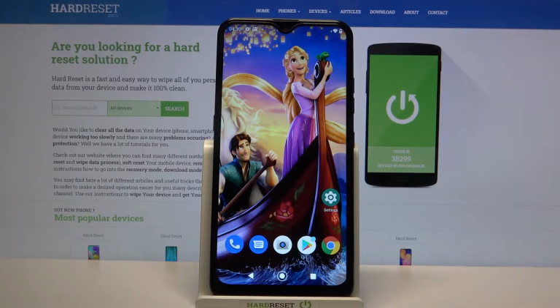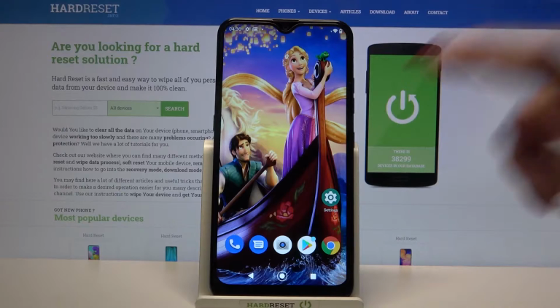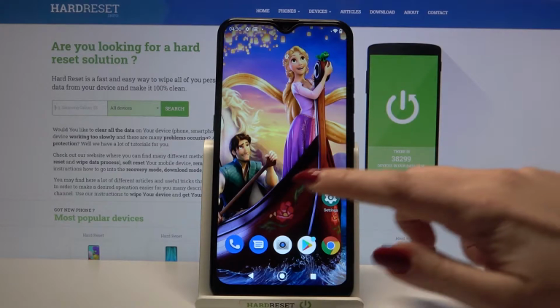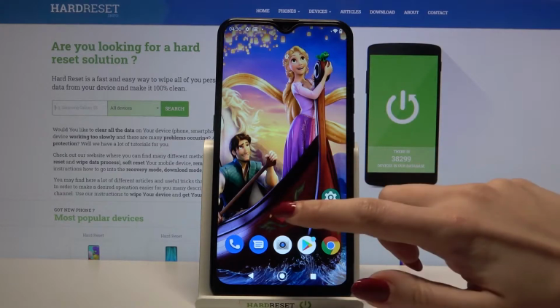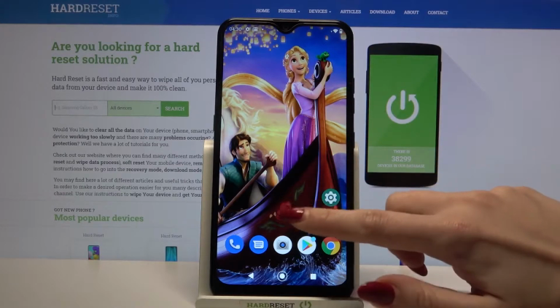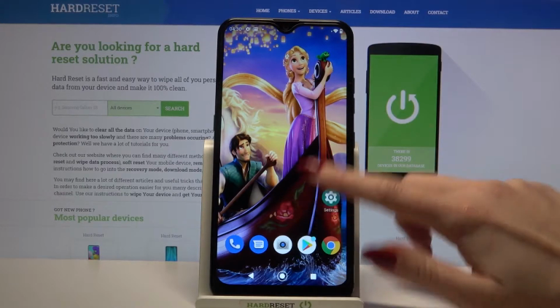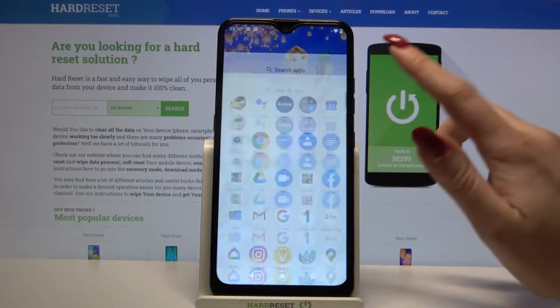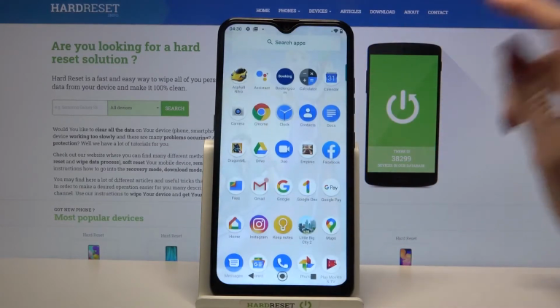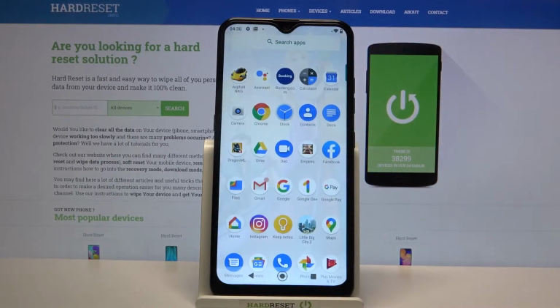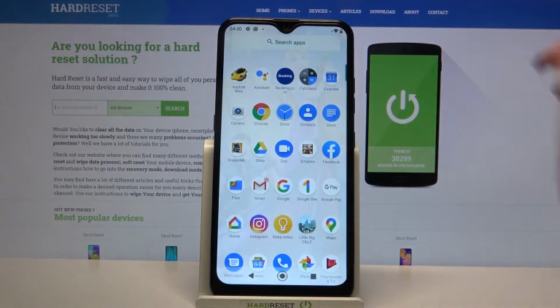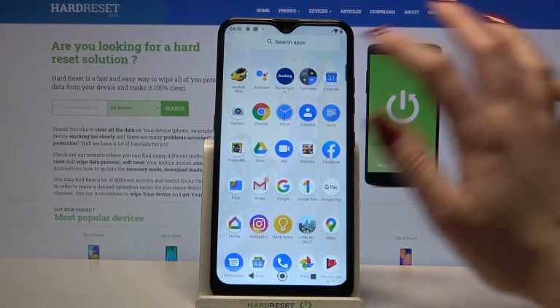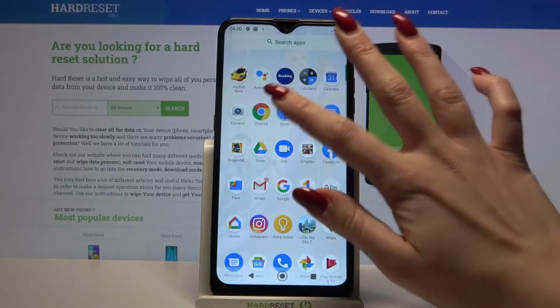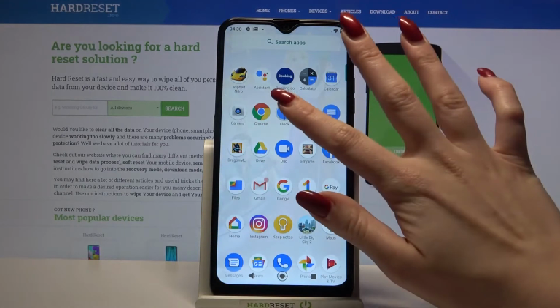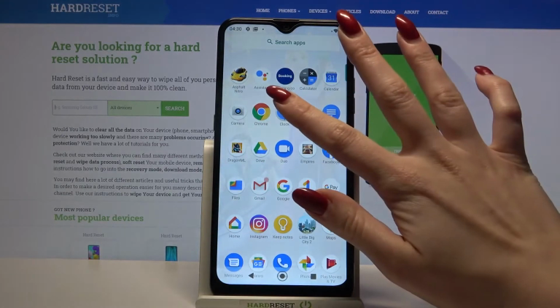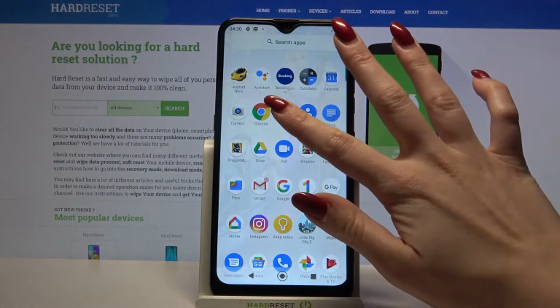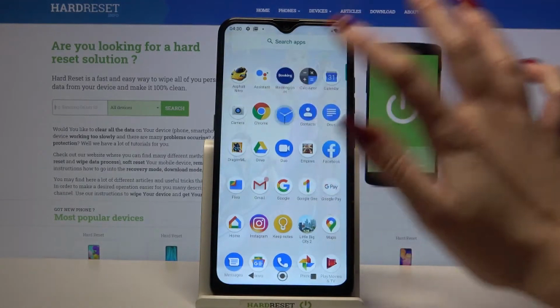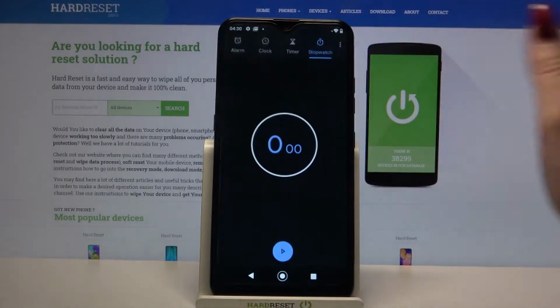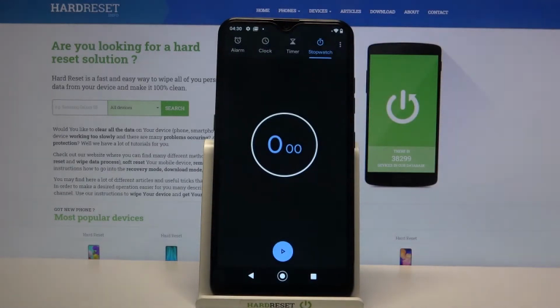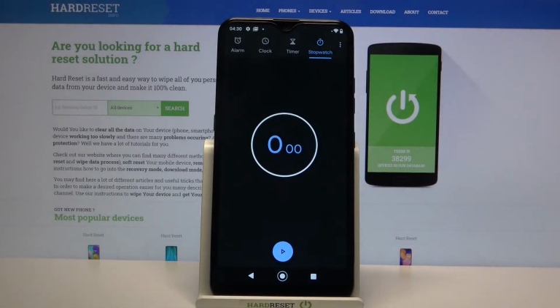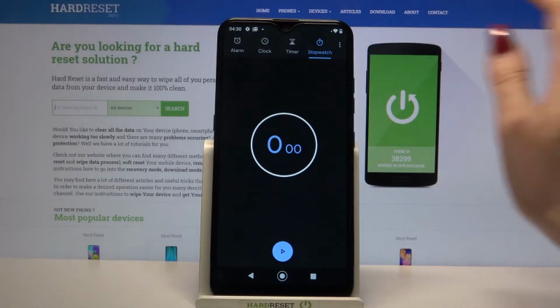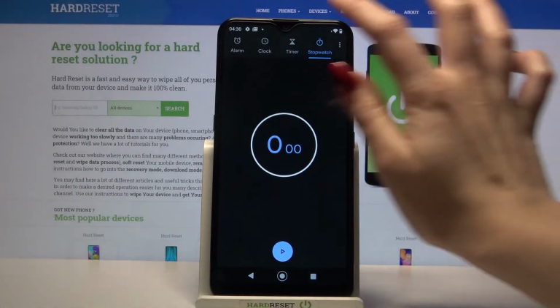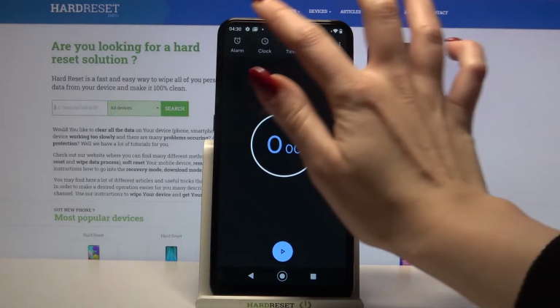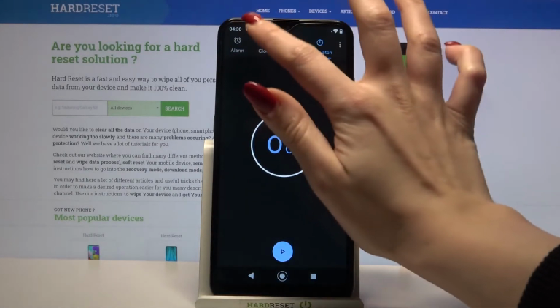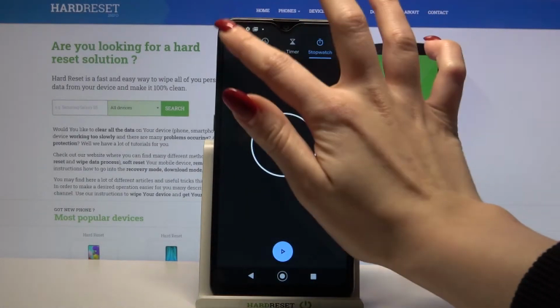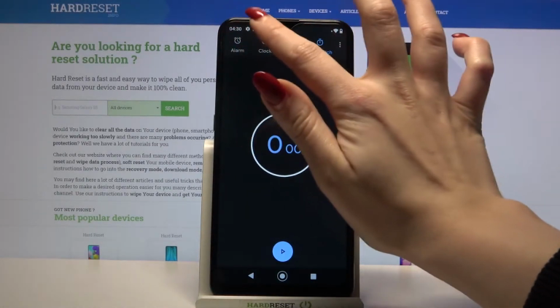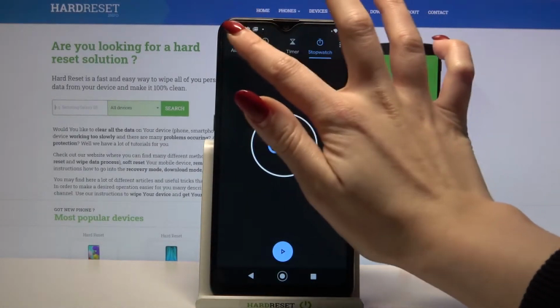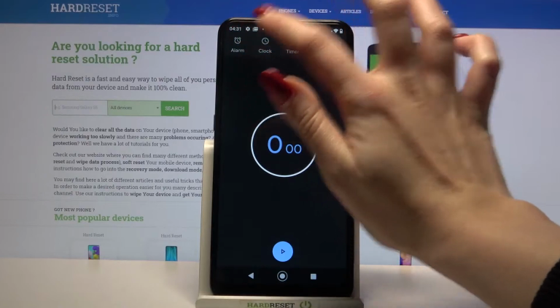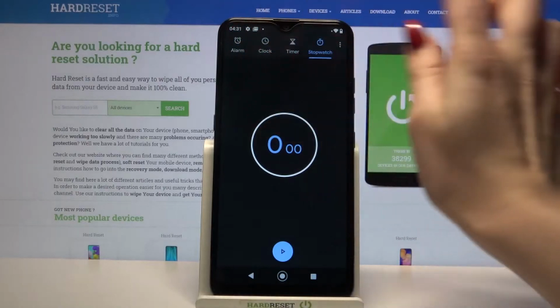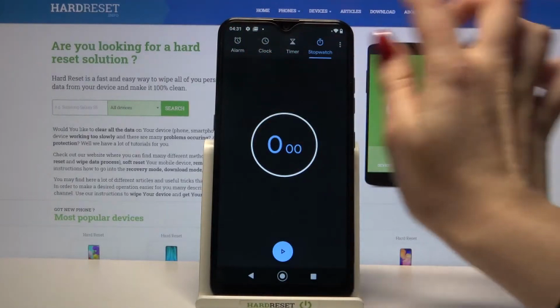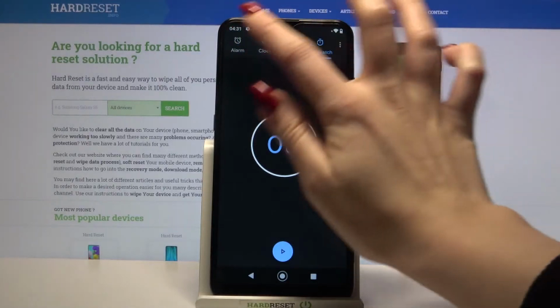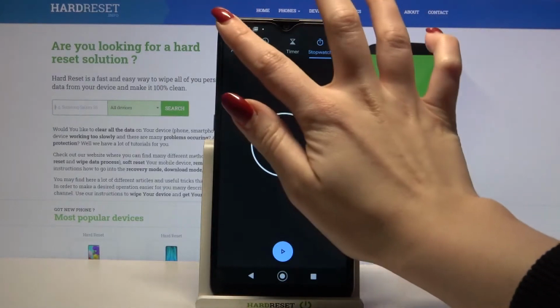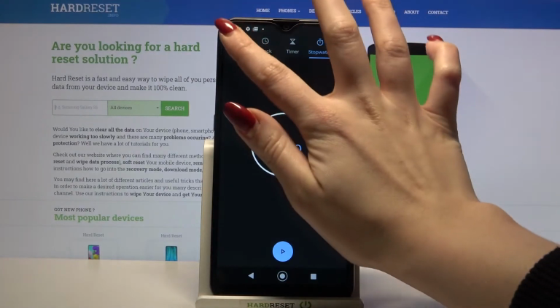Firstly, open the menu. Then click on Clock and tap on Alarm at the top left corner.